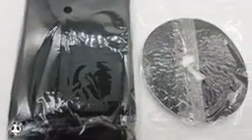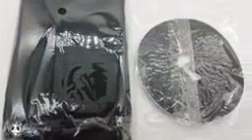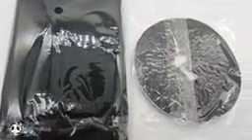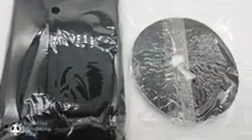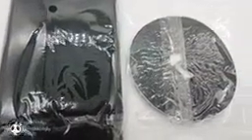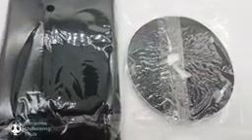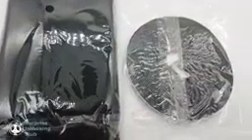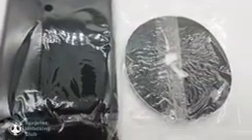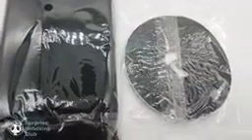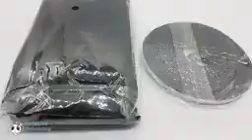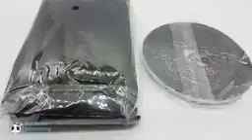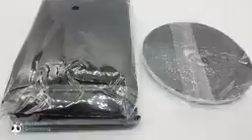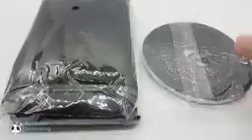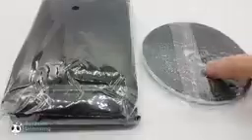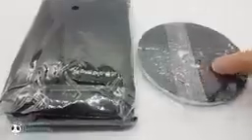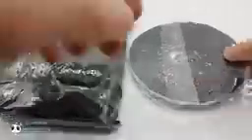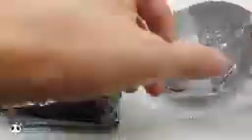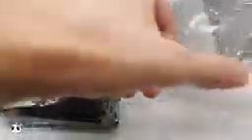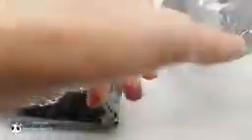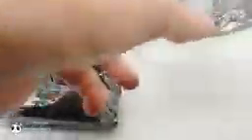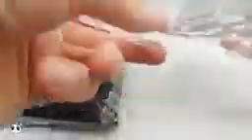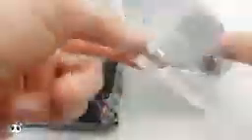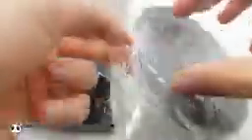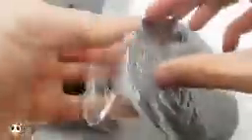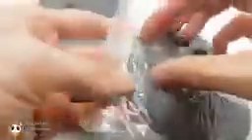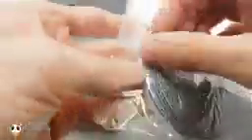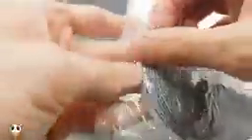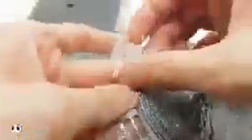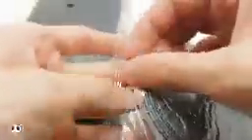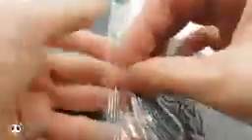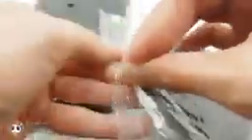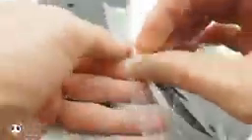This video is pretty straightforward and doesn't need much explanation. Let's just watch how to assemble it.